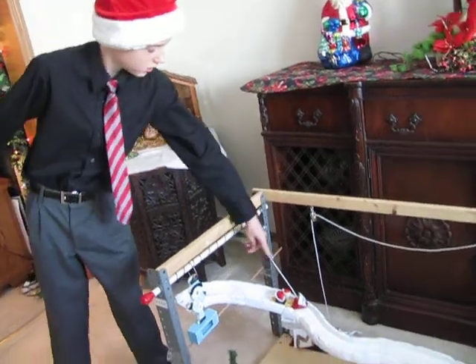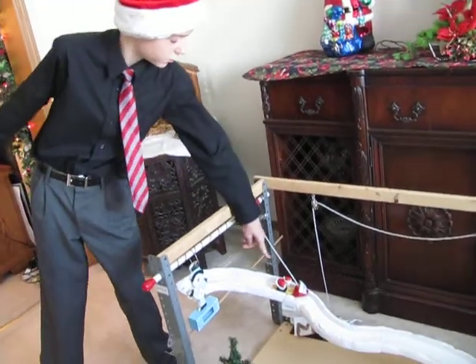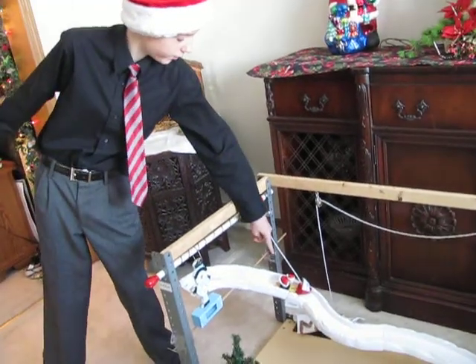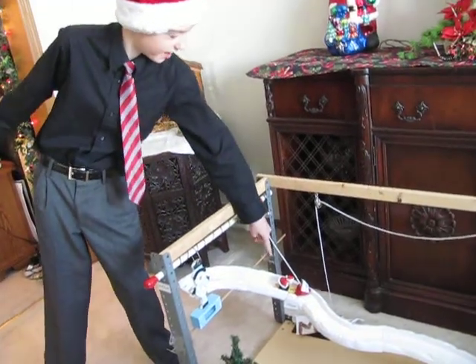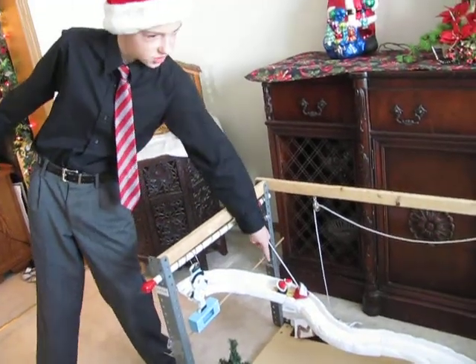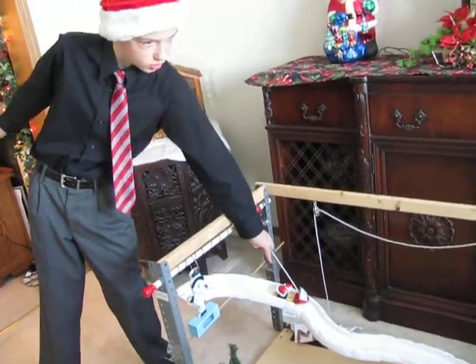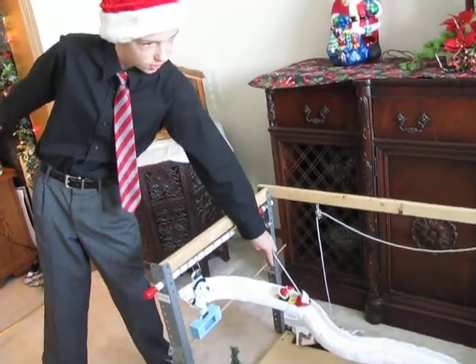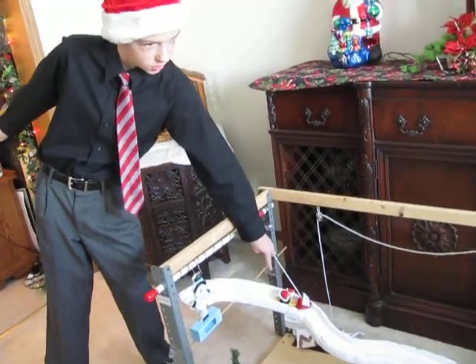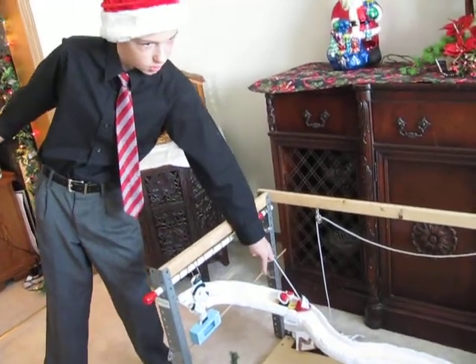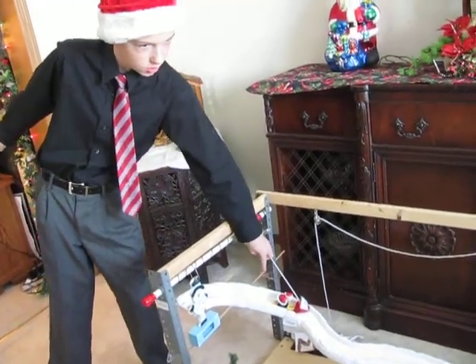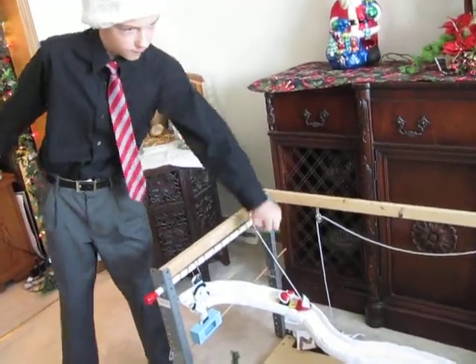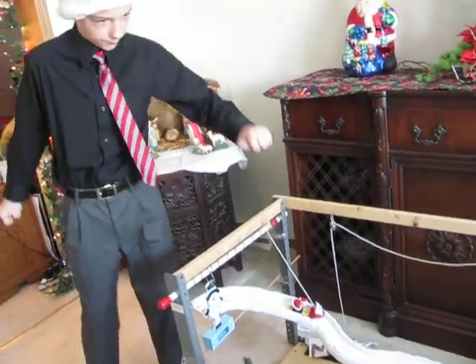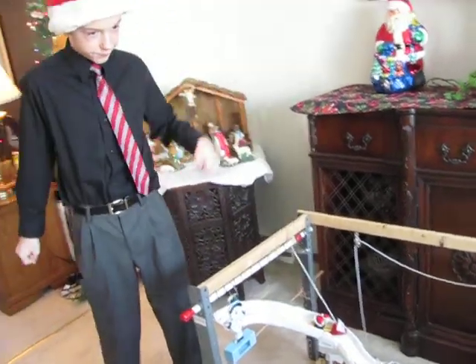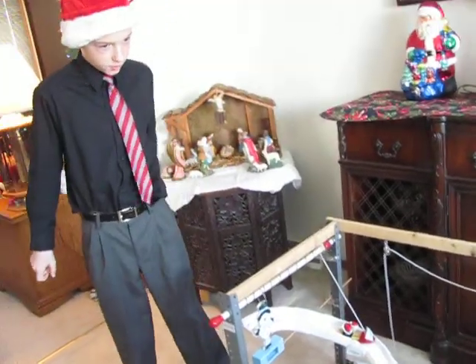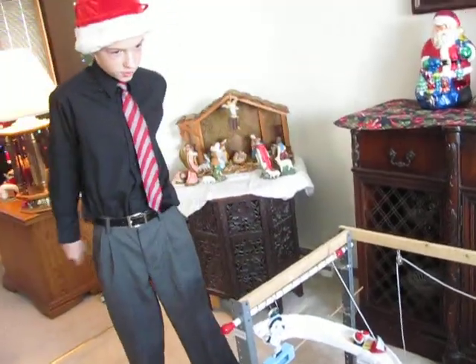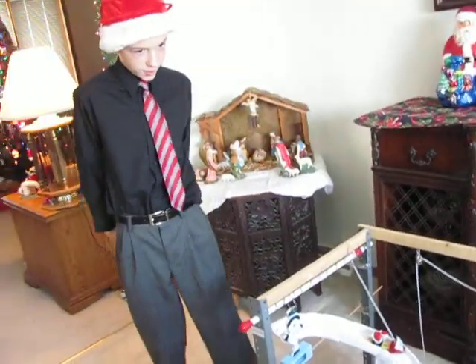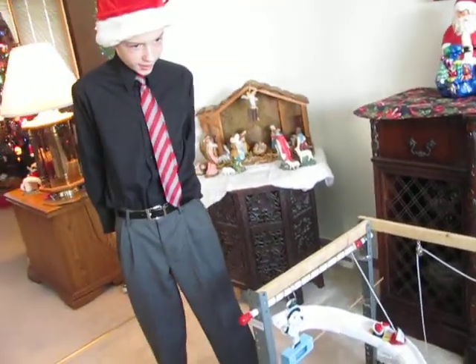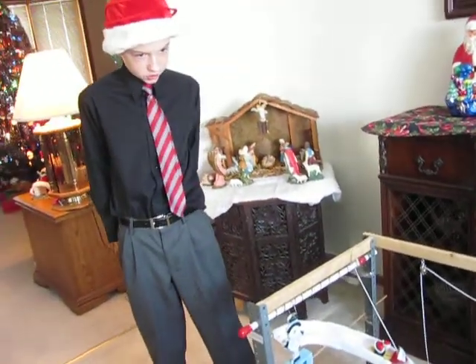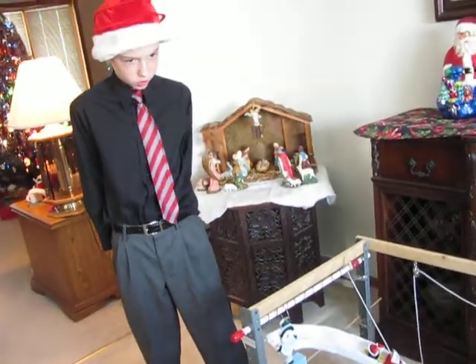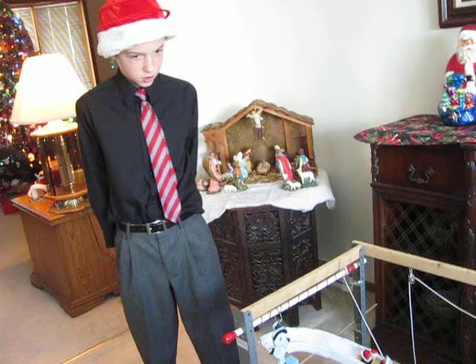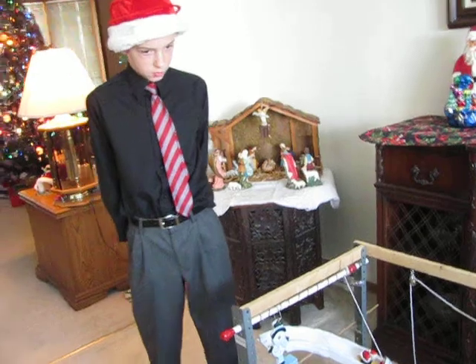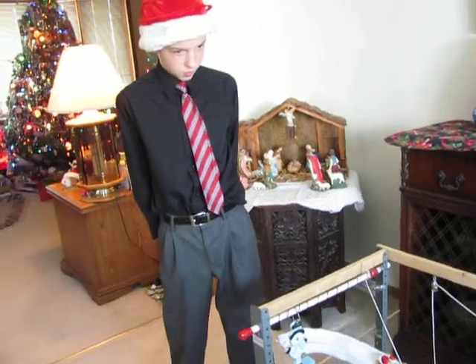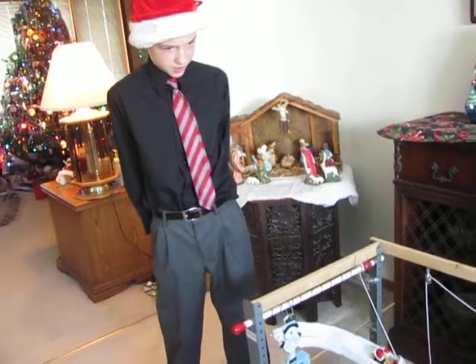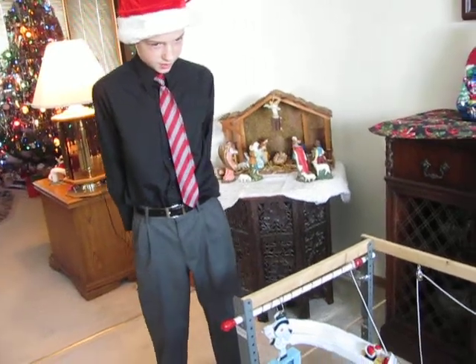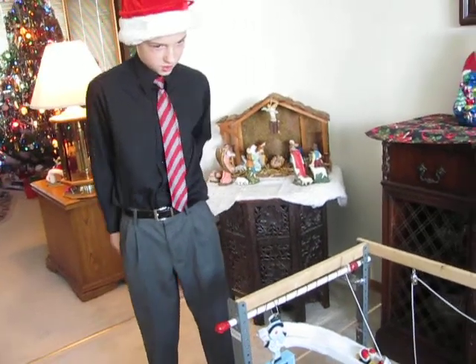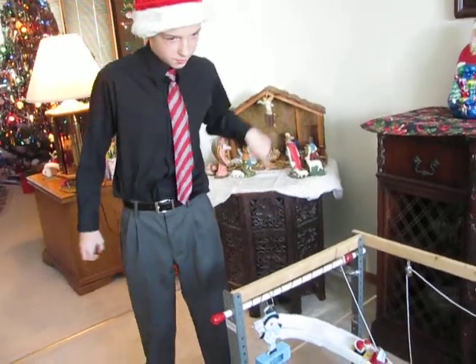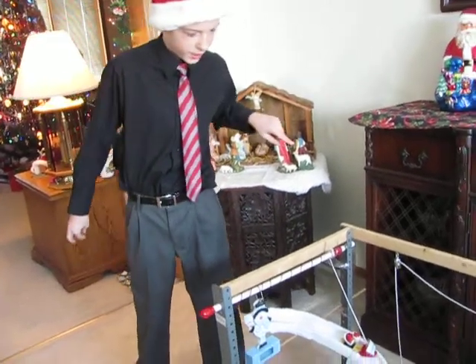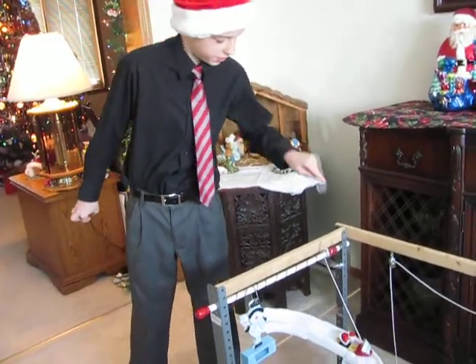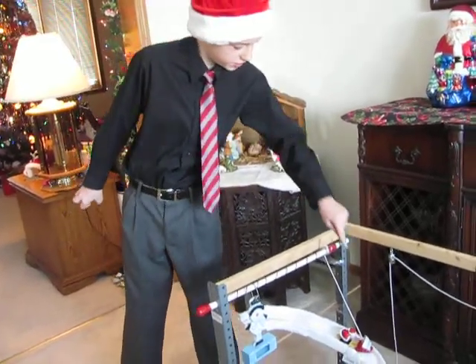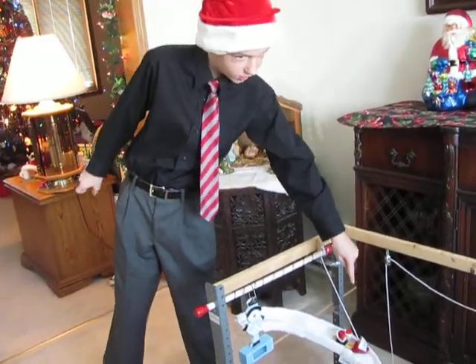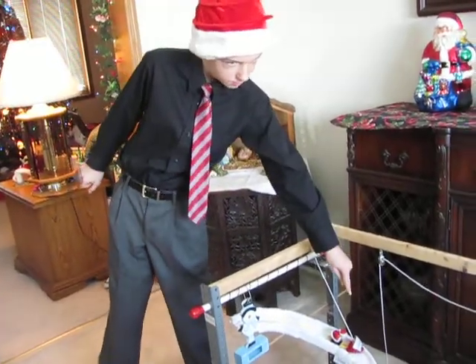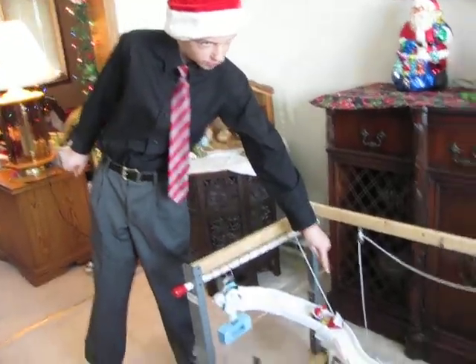Here's the wheel and axle character. The wheel and axle moves down the inclined plane. Here's the inclined plane.